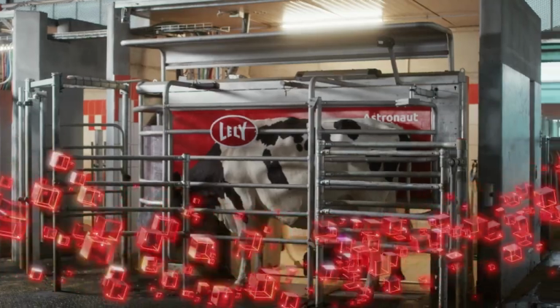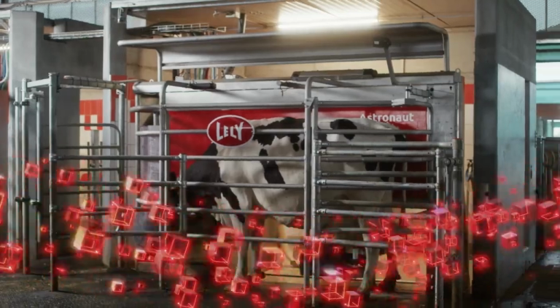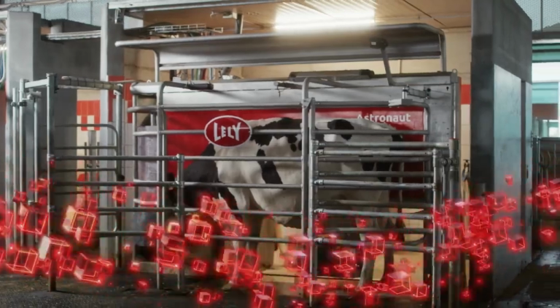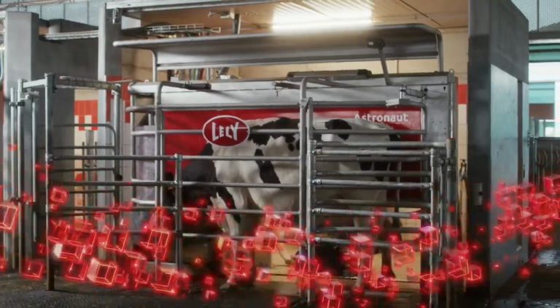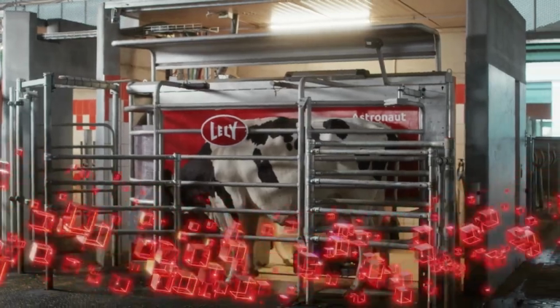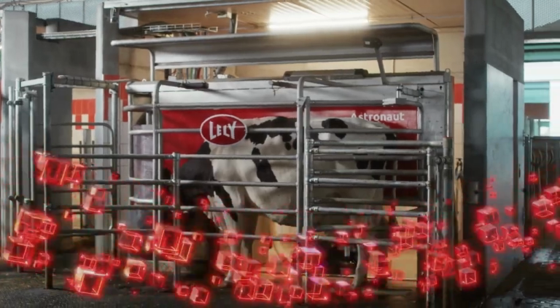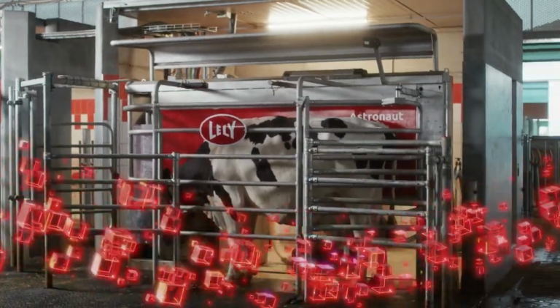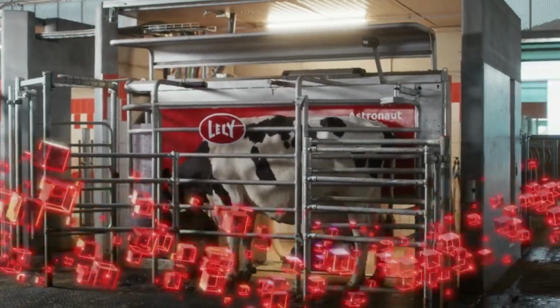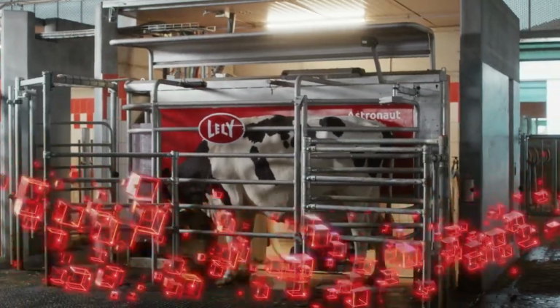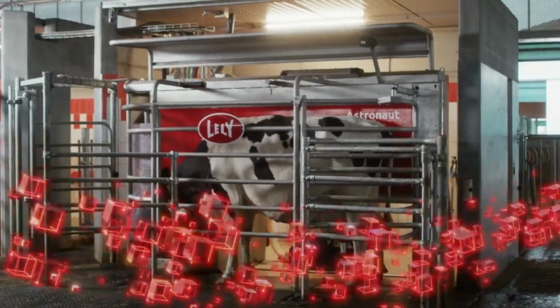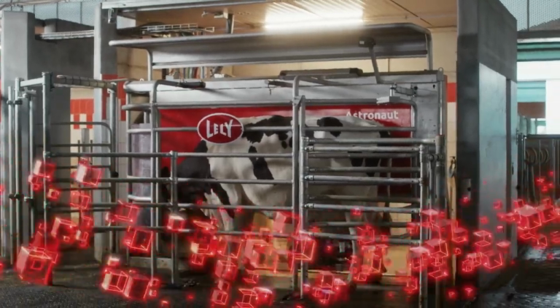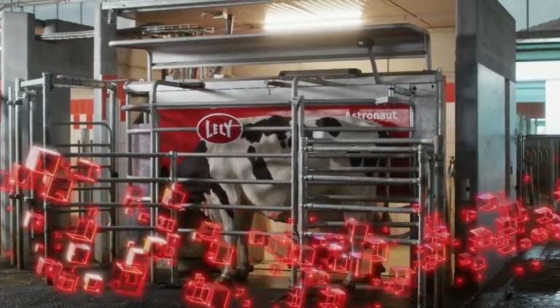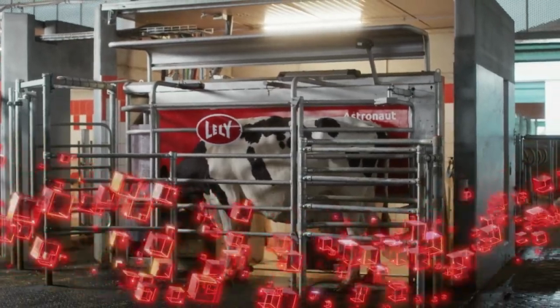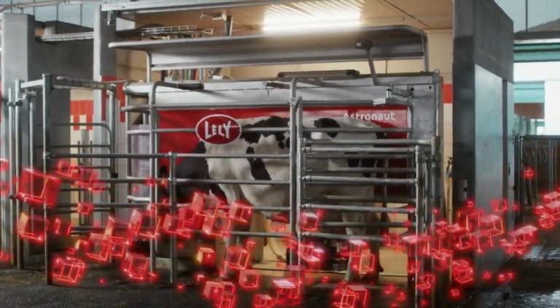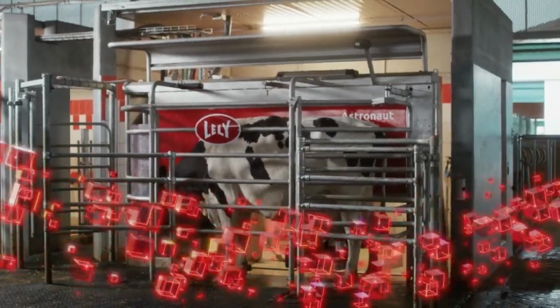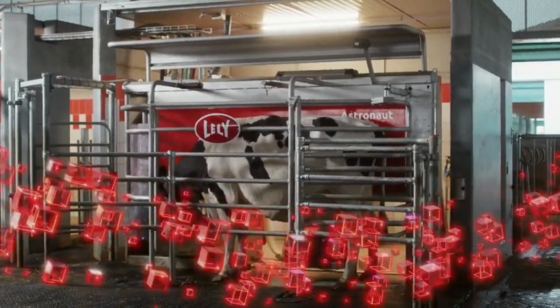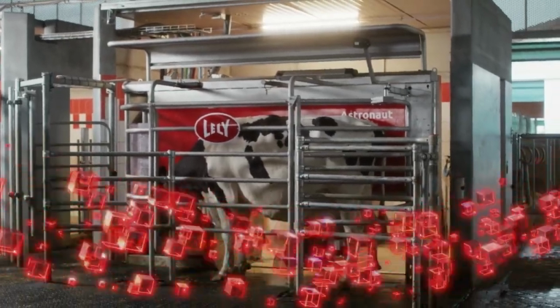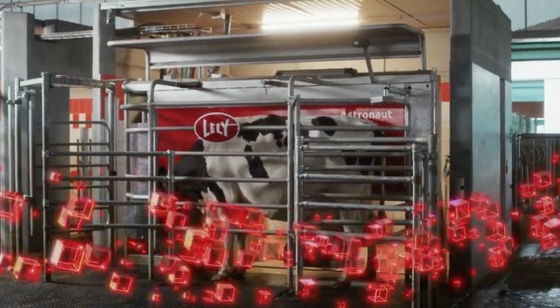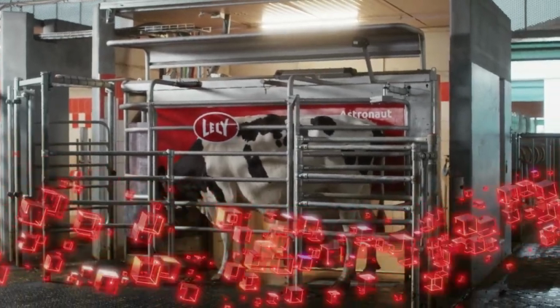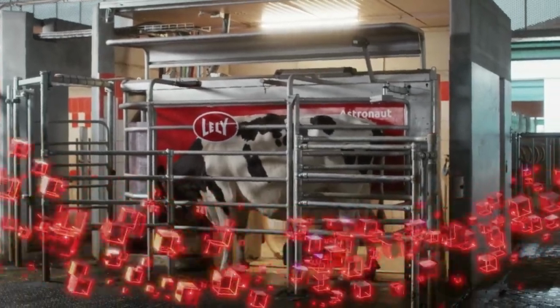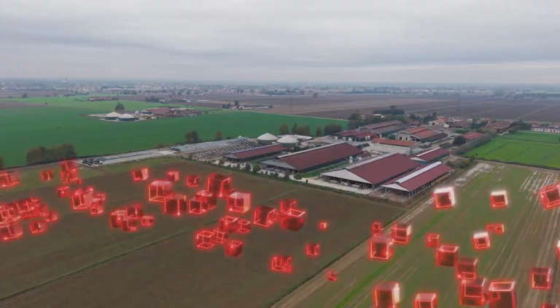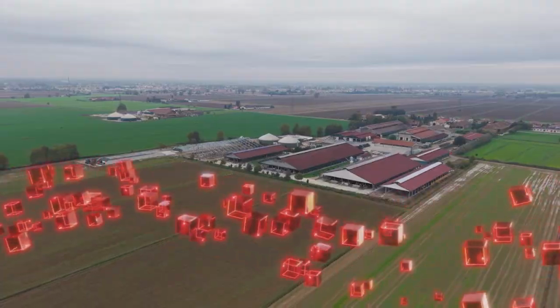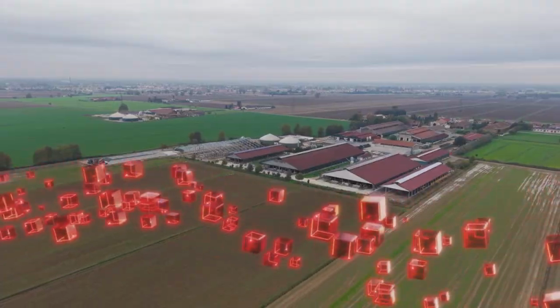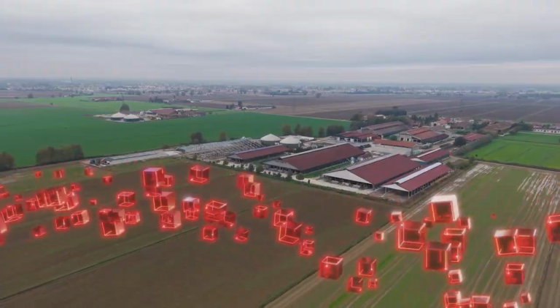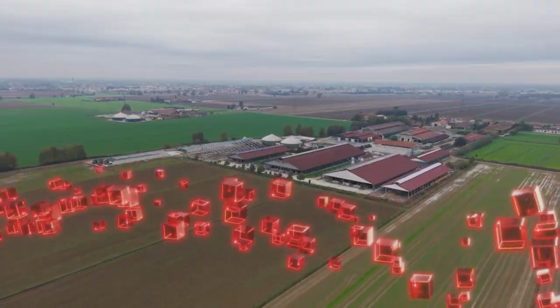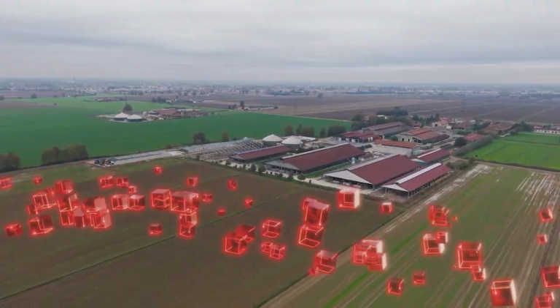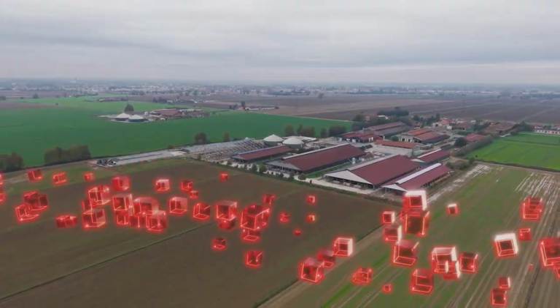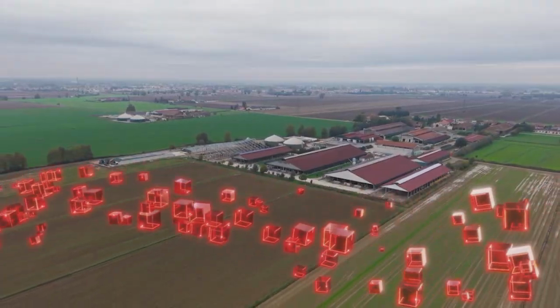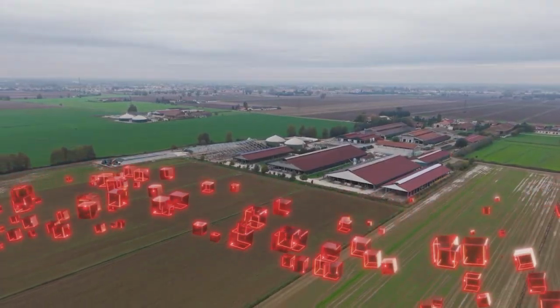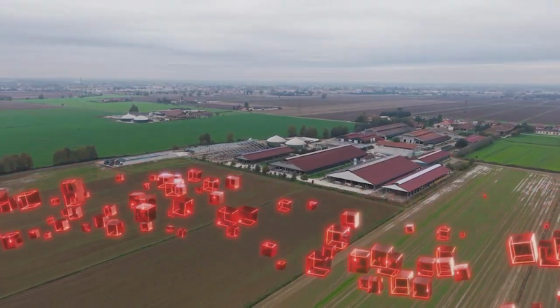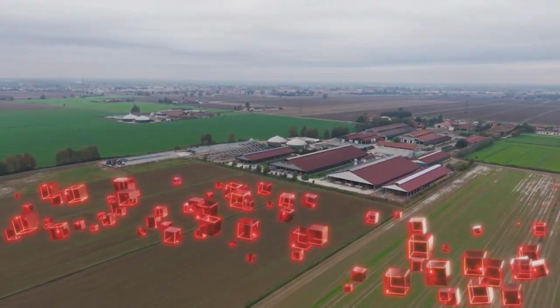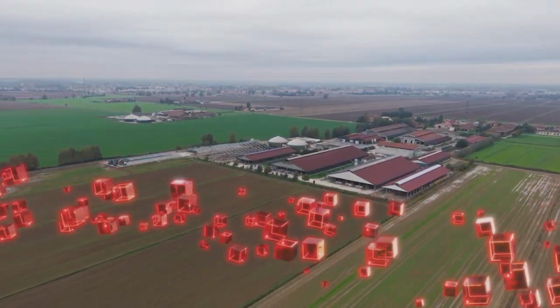The Lely Astronaut A5 NEXT. Stay ahead of your future.